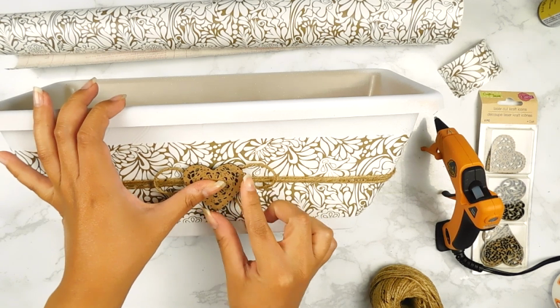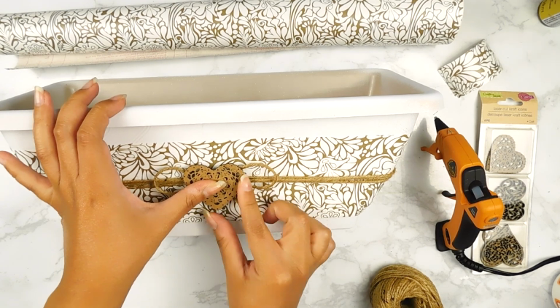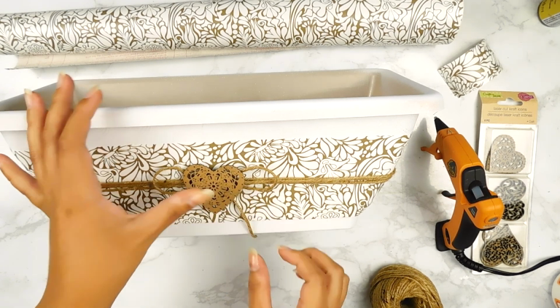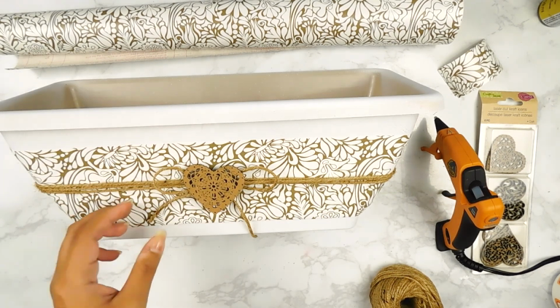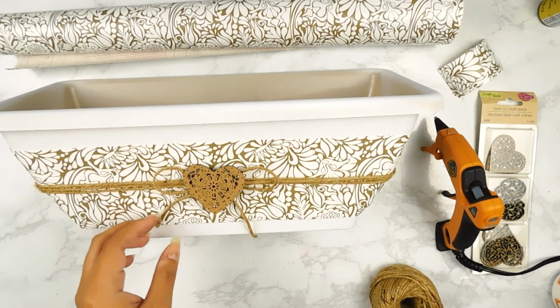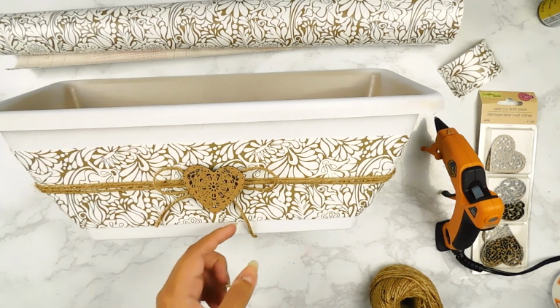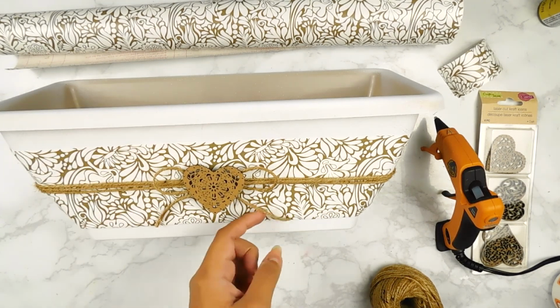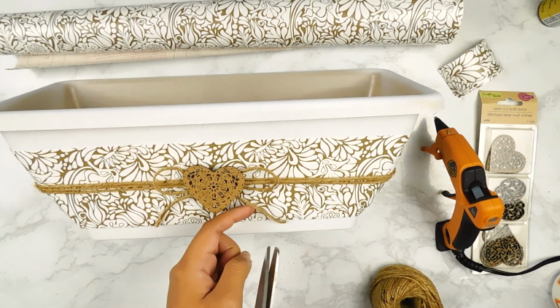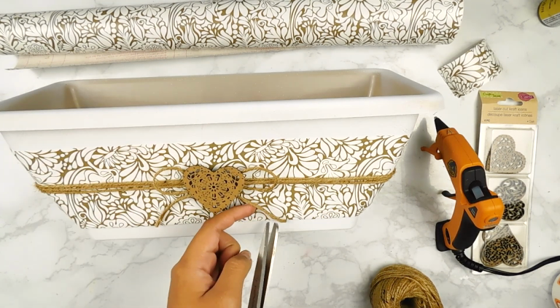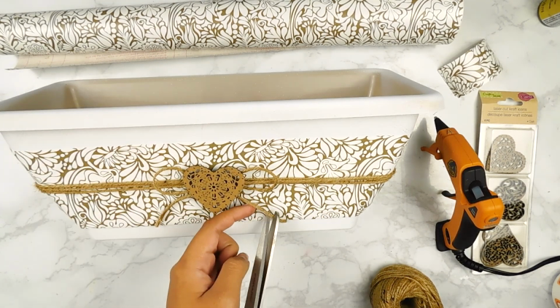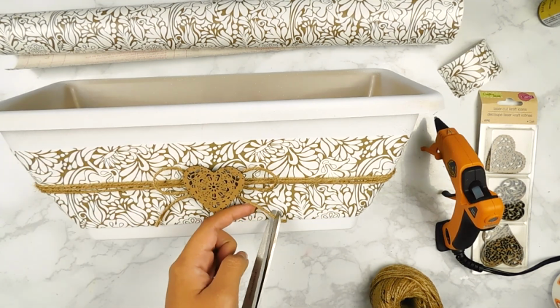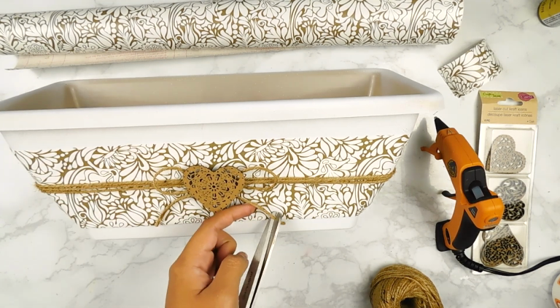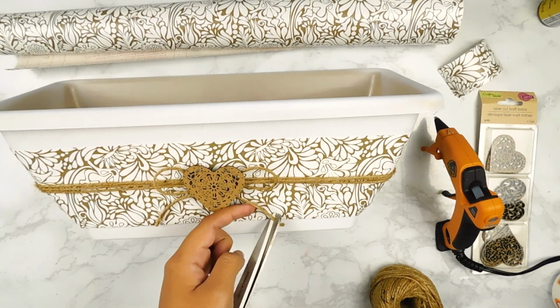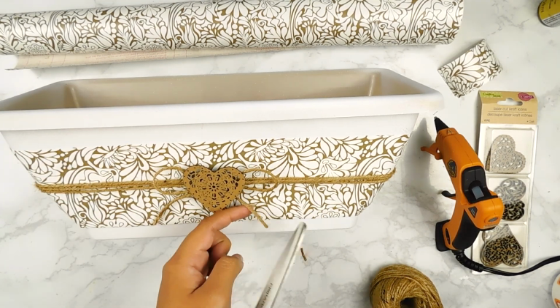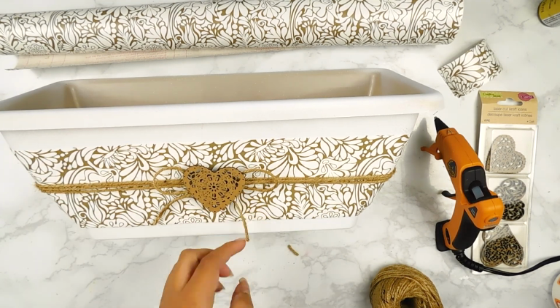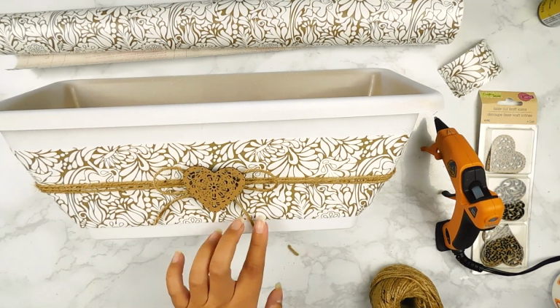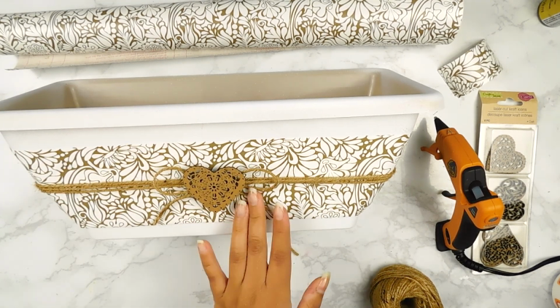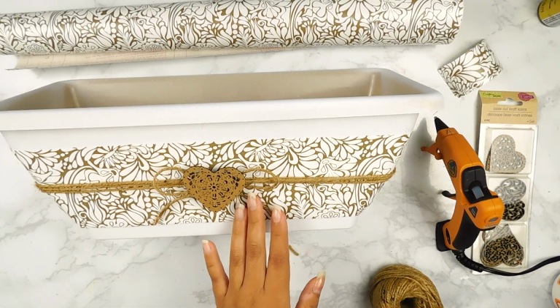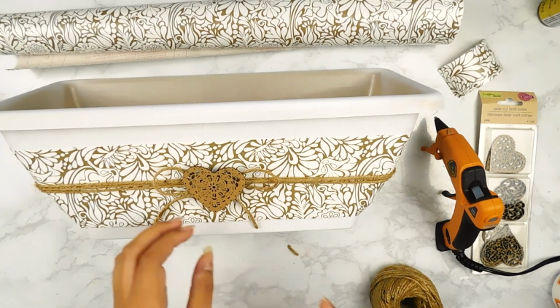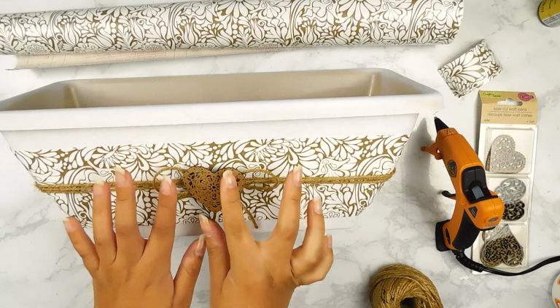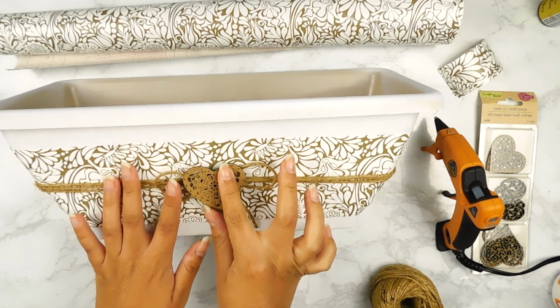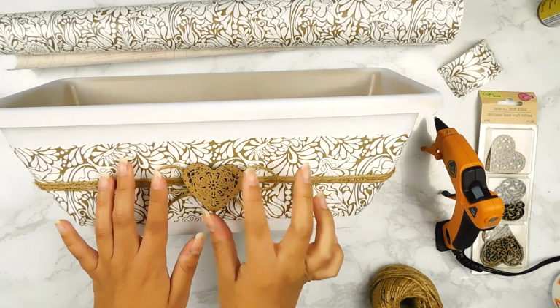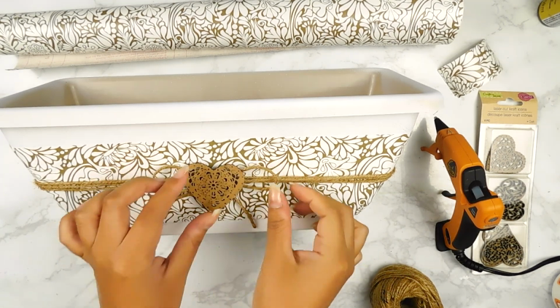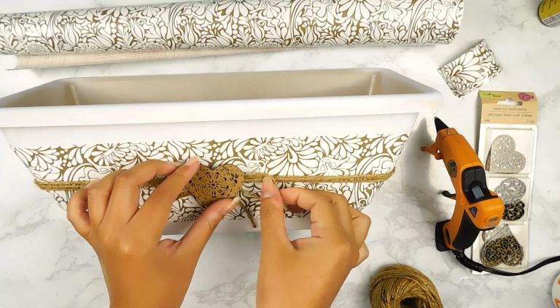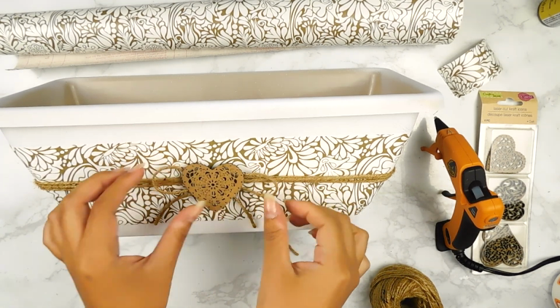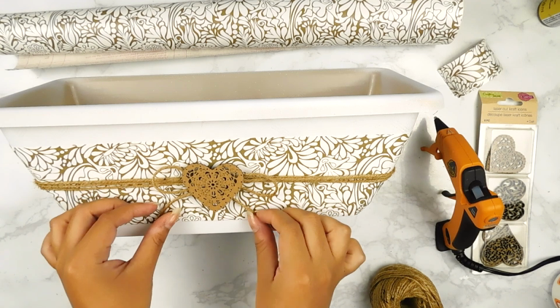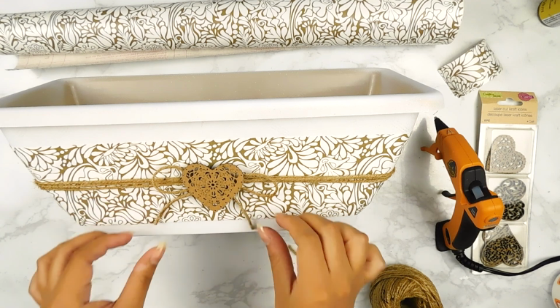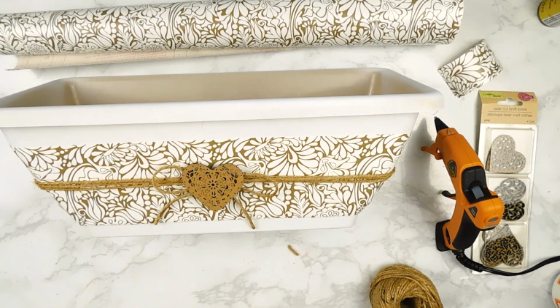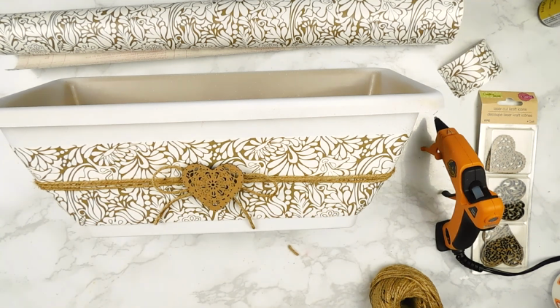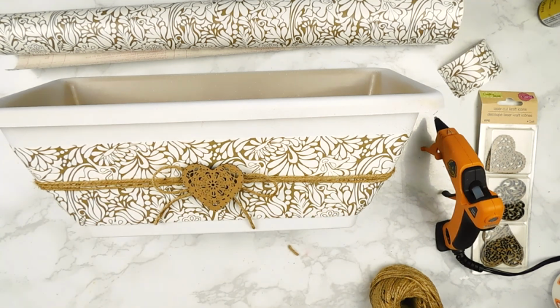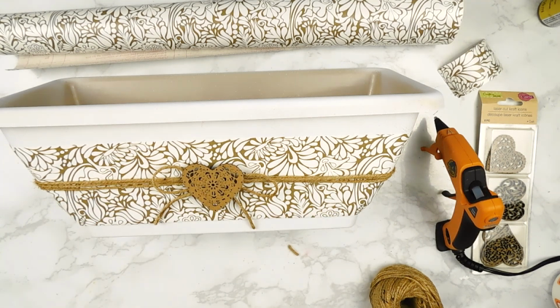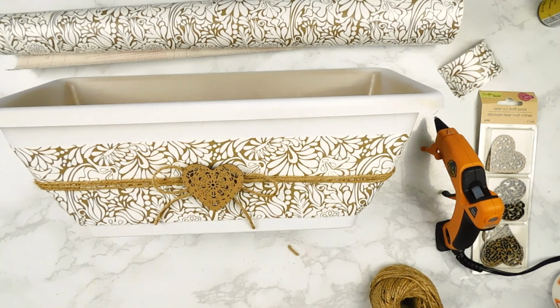And last but not least, I'm going to pop in some little plants that I have here at home, and that'll be it for this DIY.